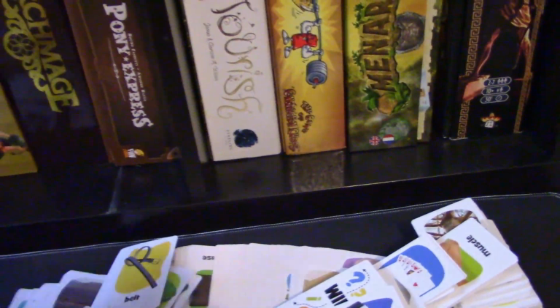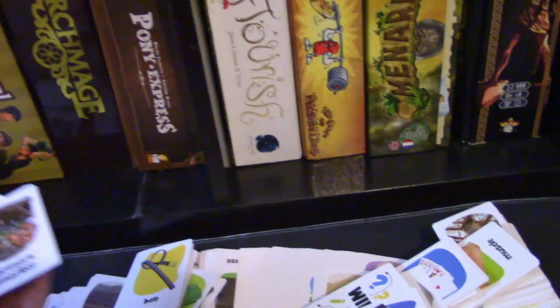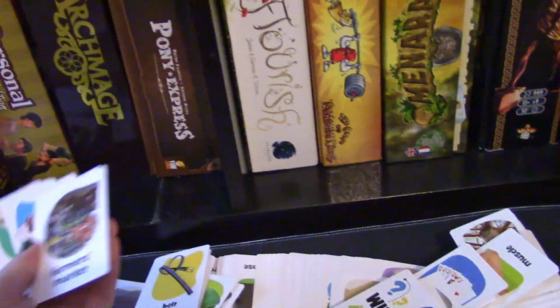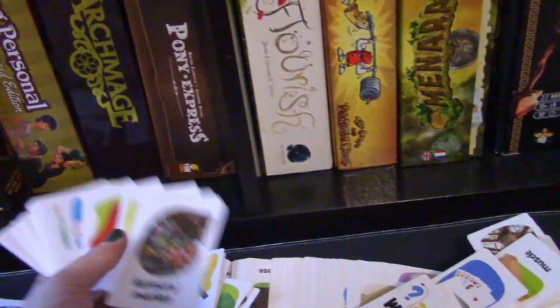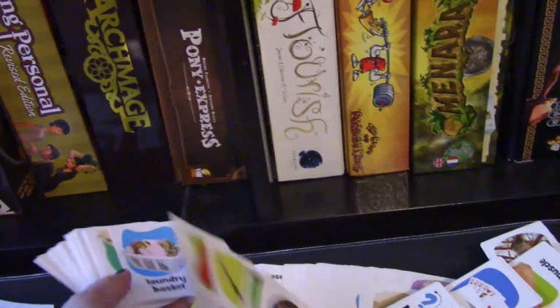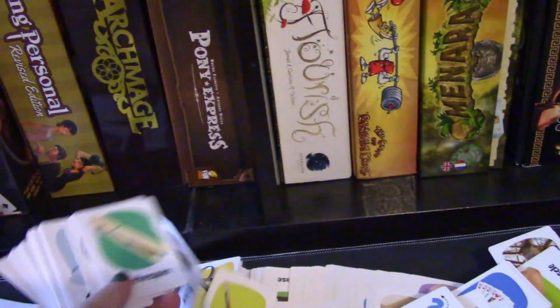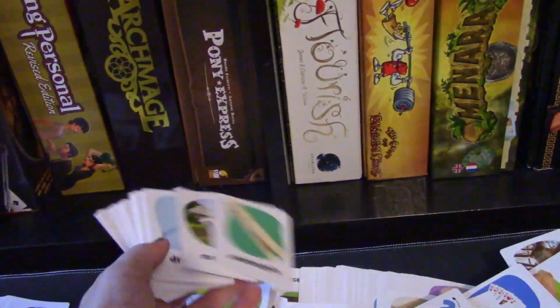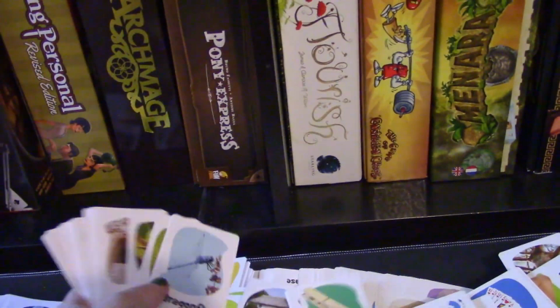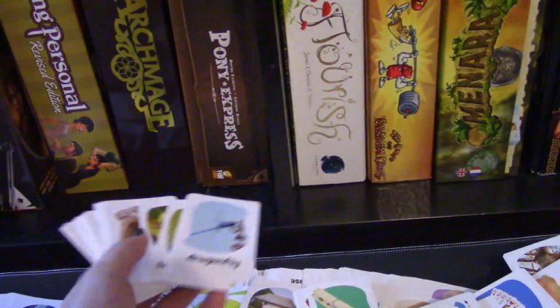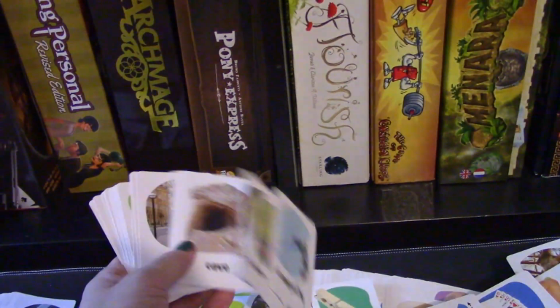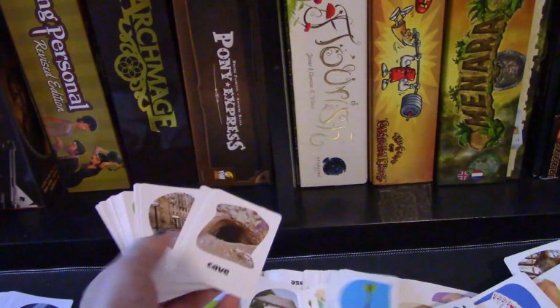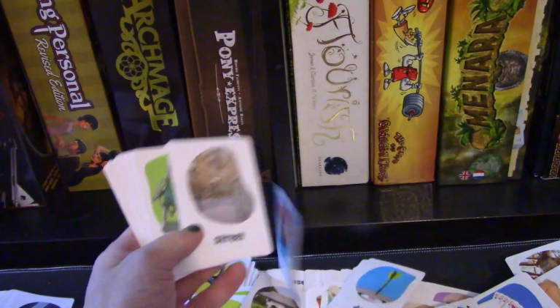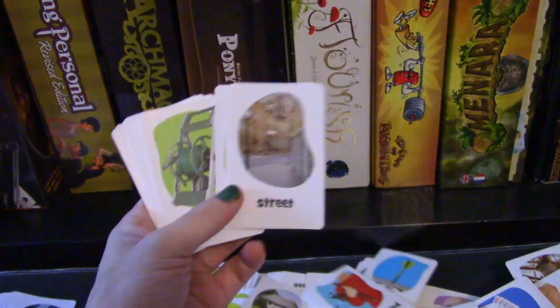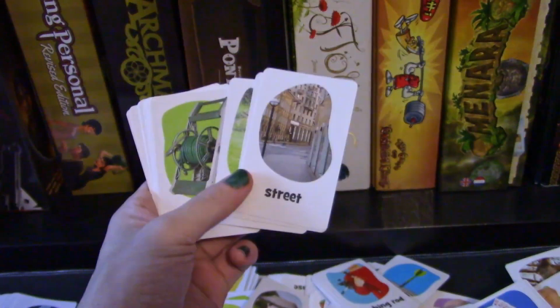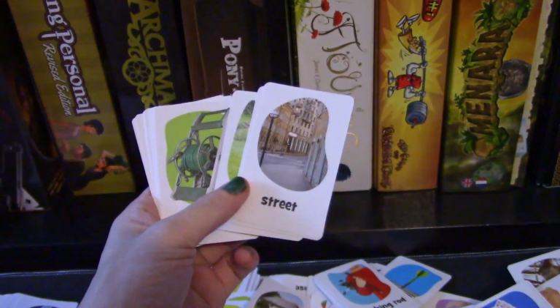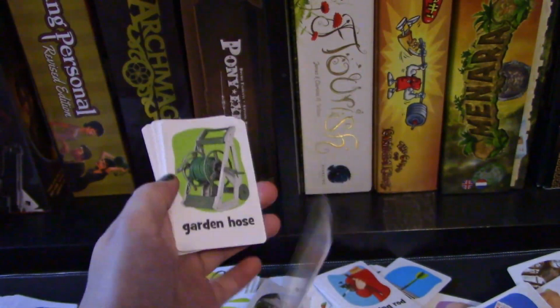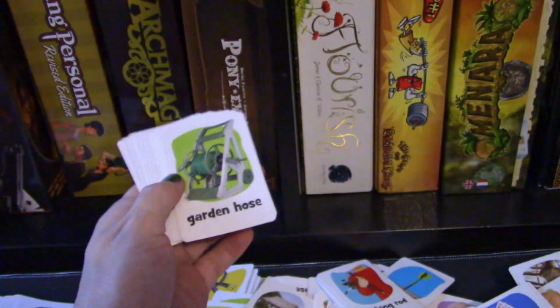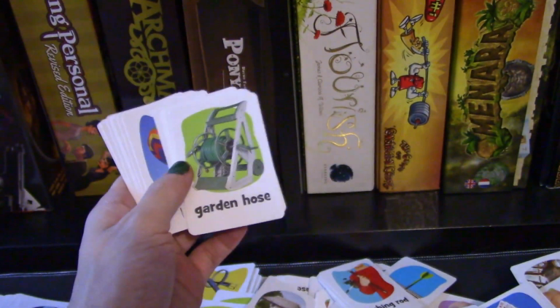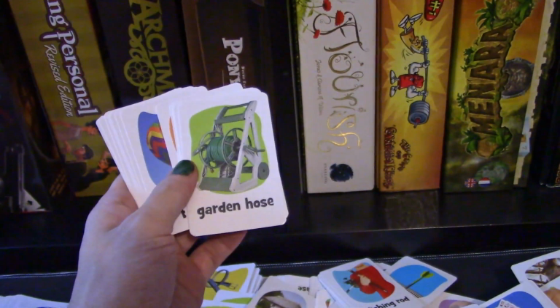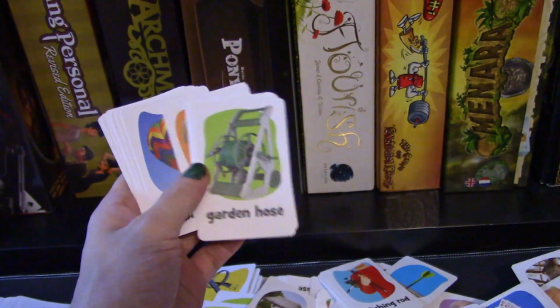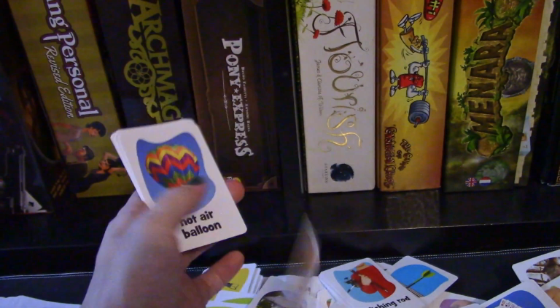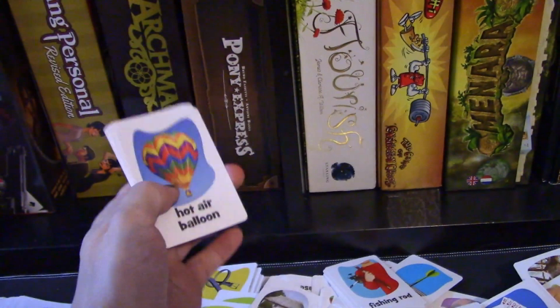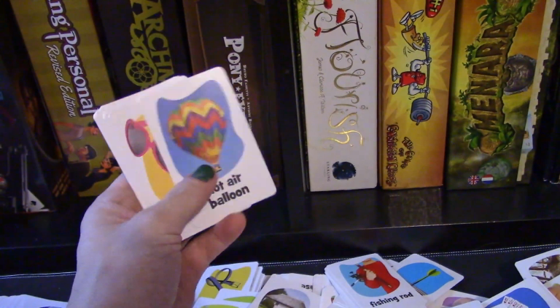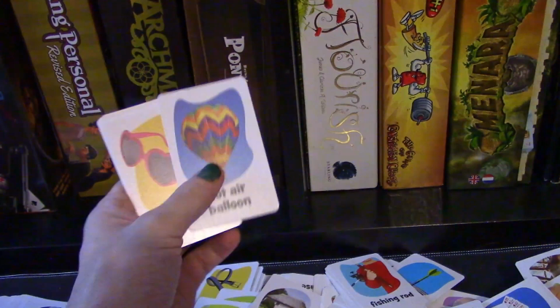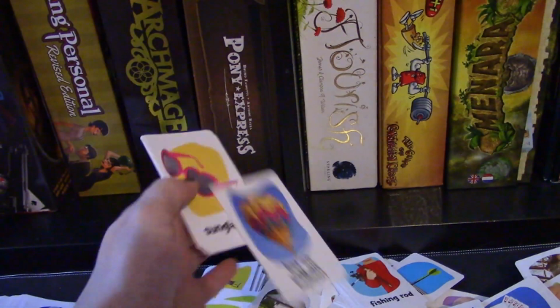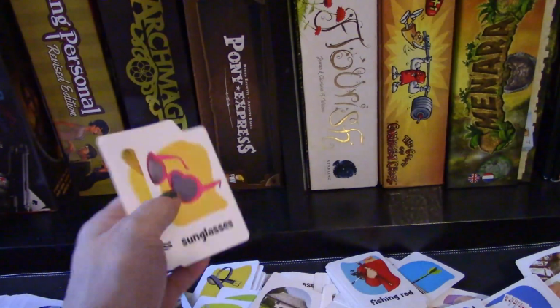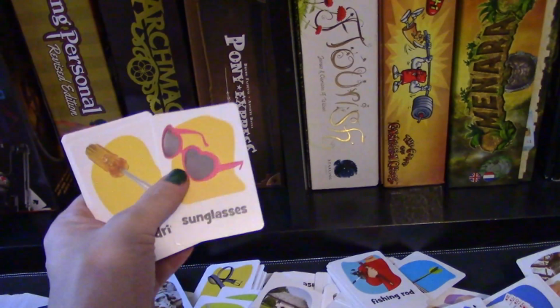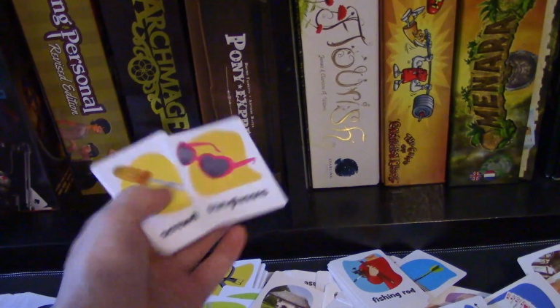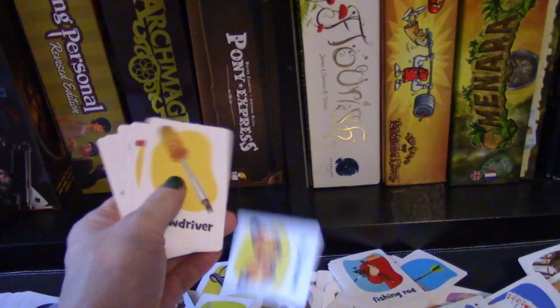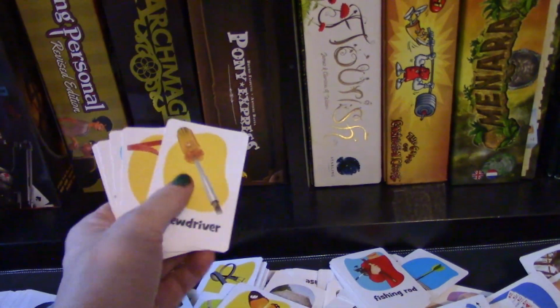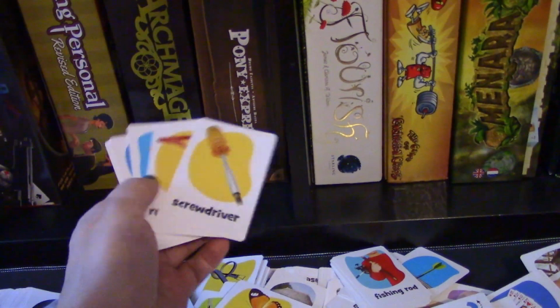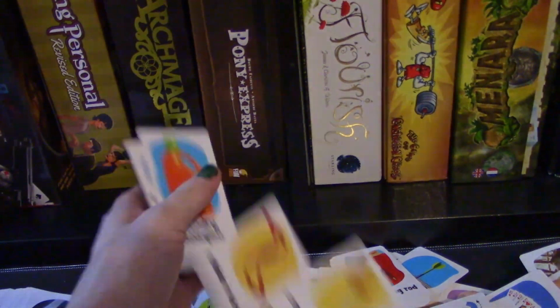So again, this is just a game of a ton of cards. Now you've seen them — let me show you how to play with them.